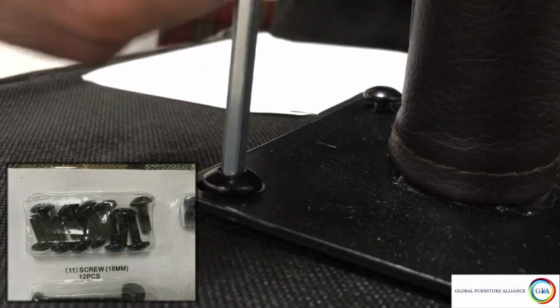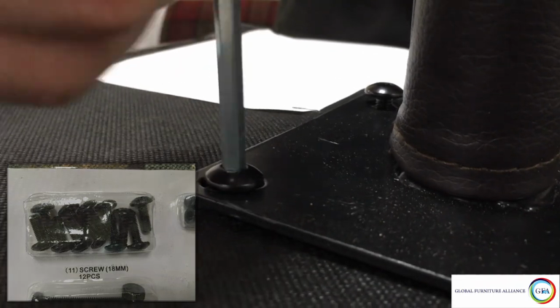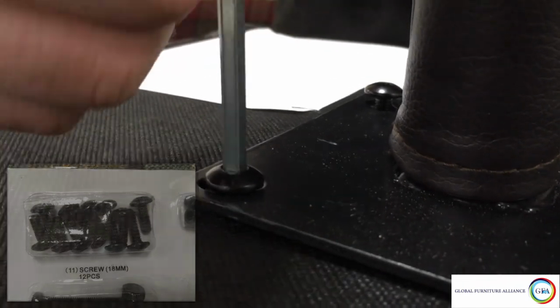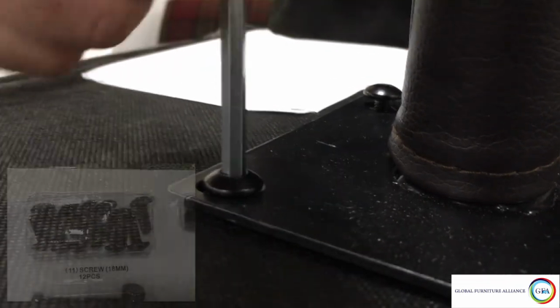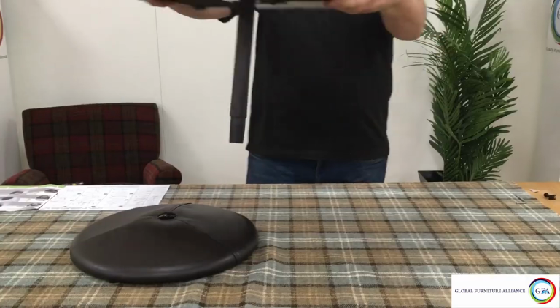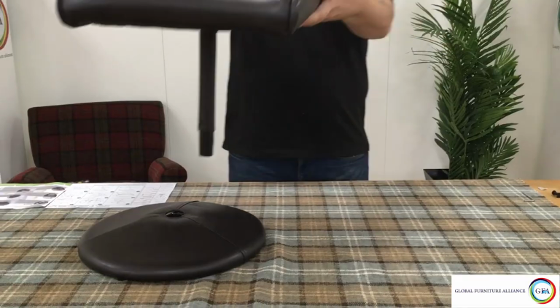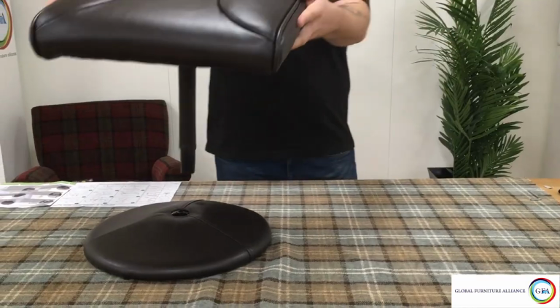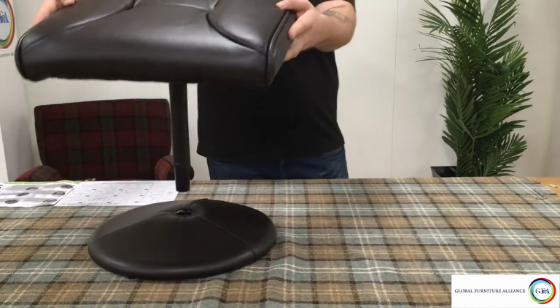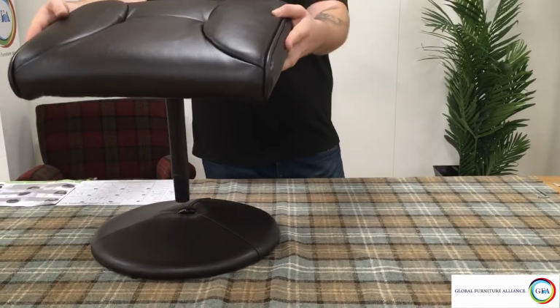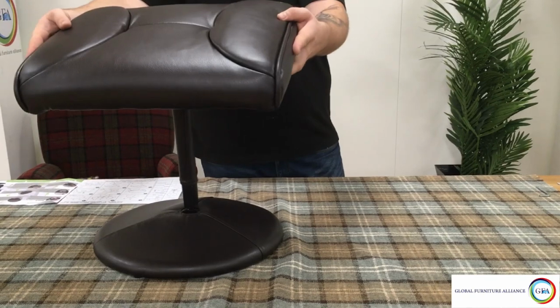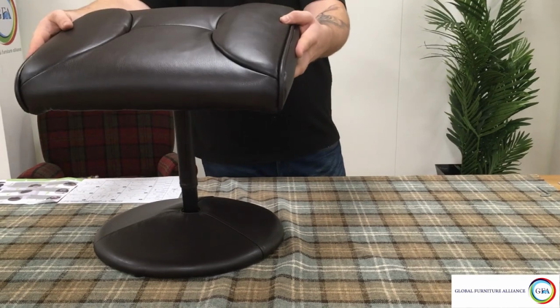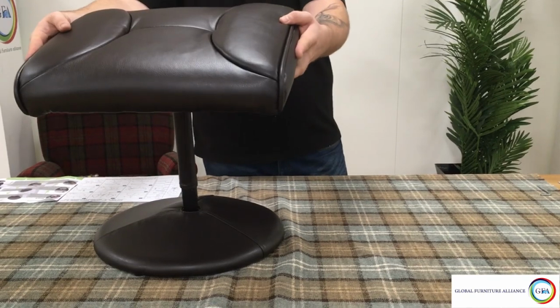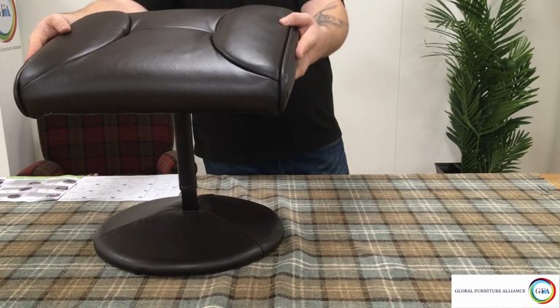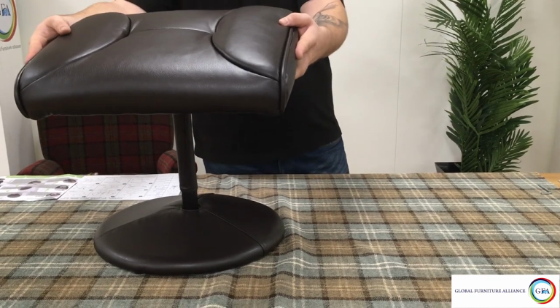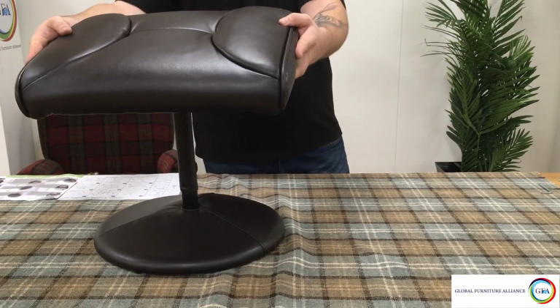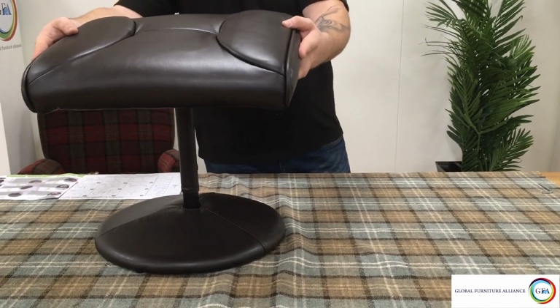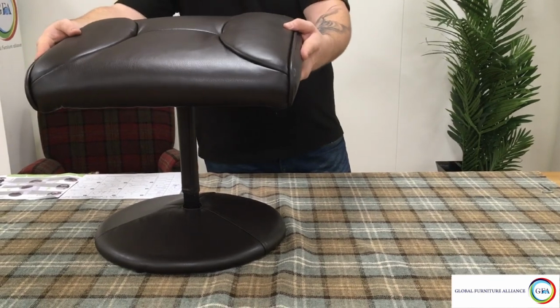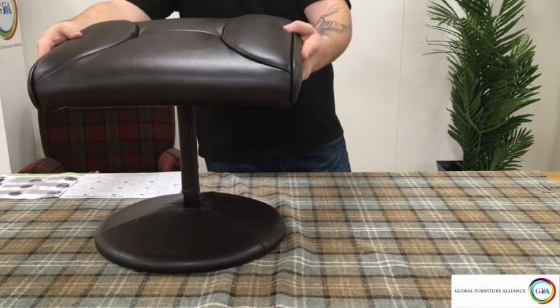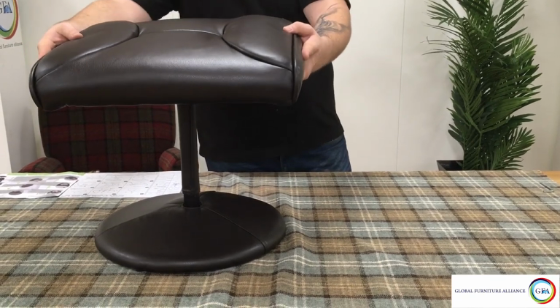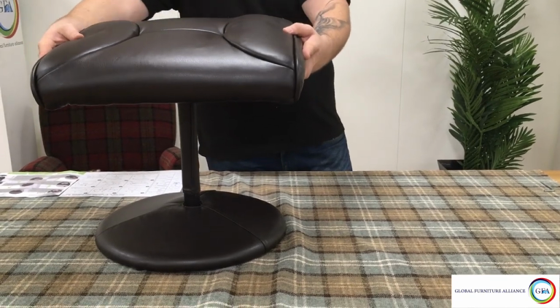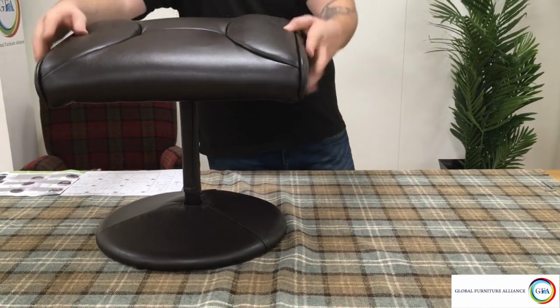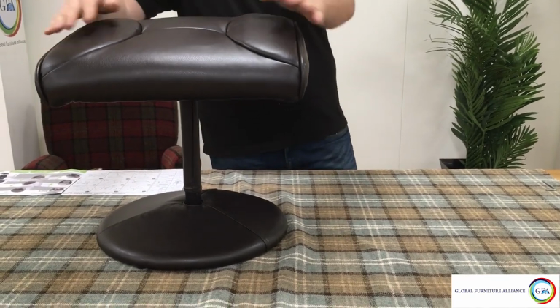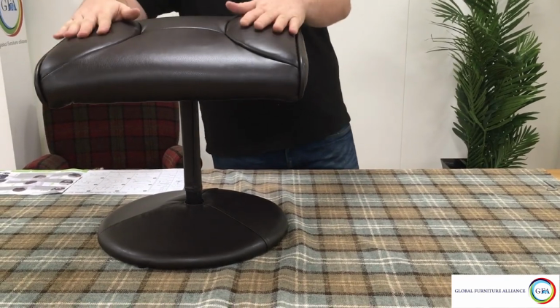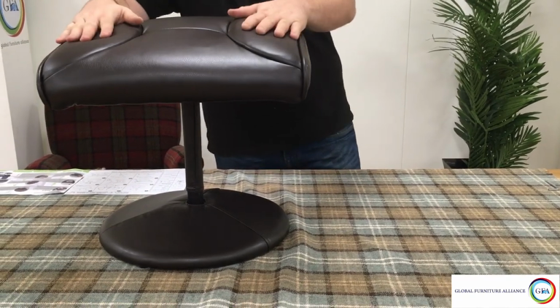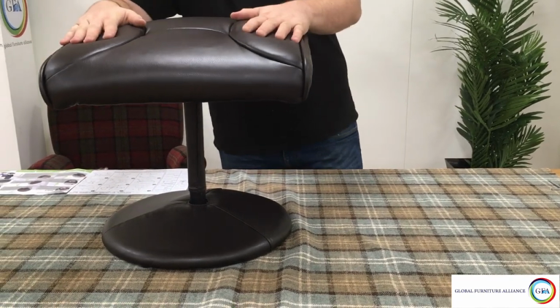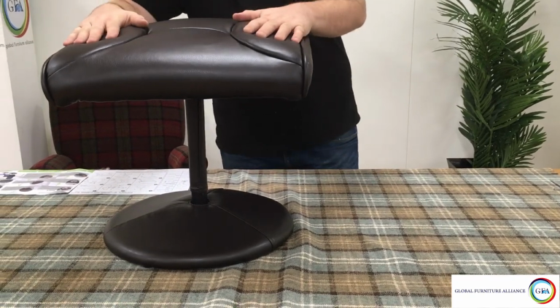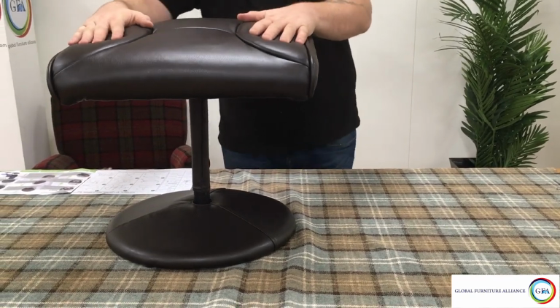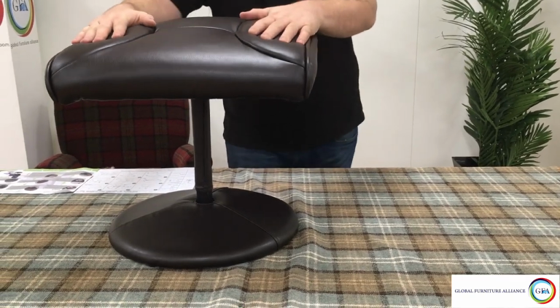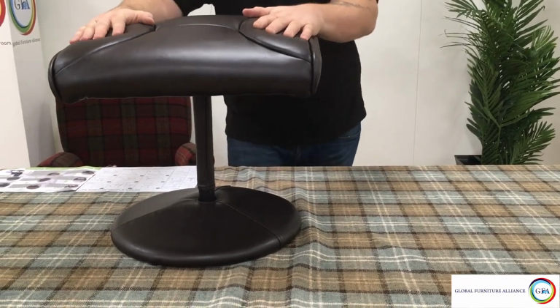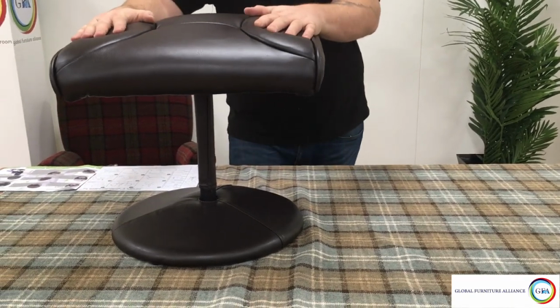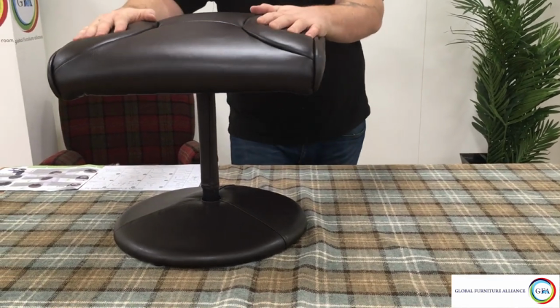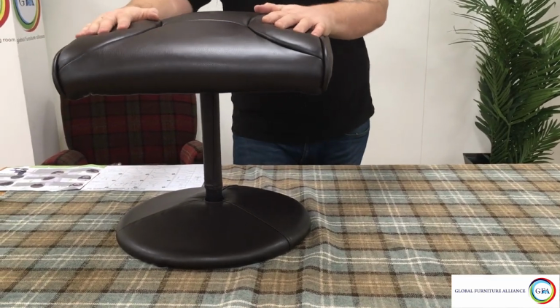Finally, get the footstool base and slot the spindle directly into the hole in the center of the base.